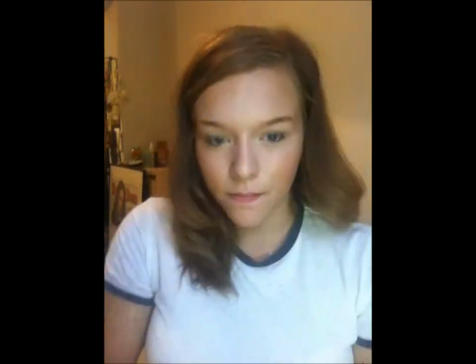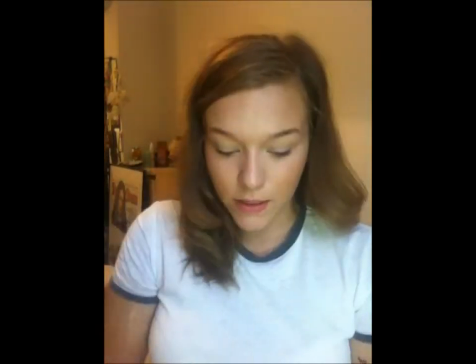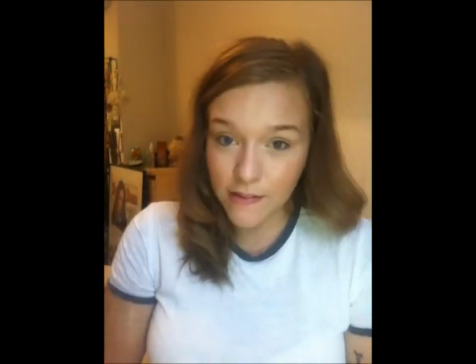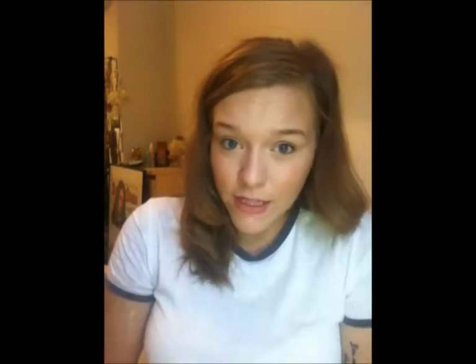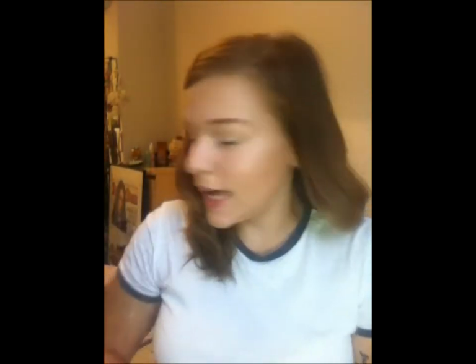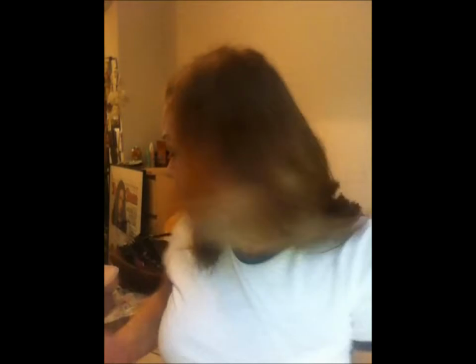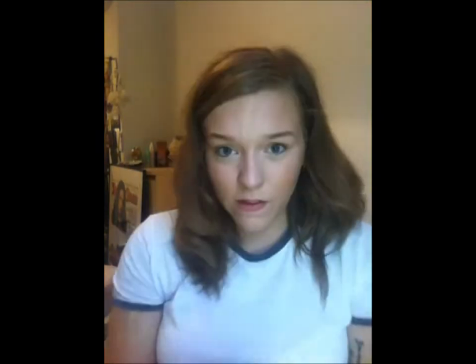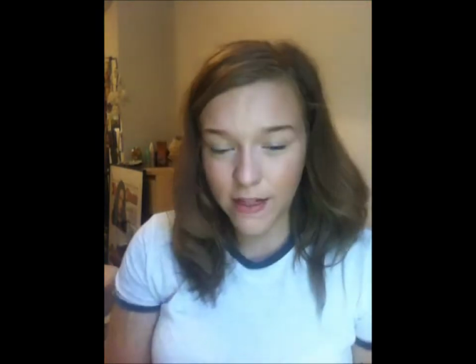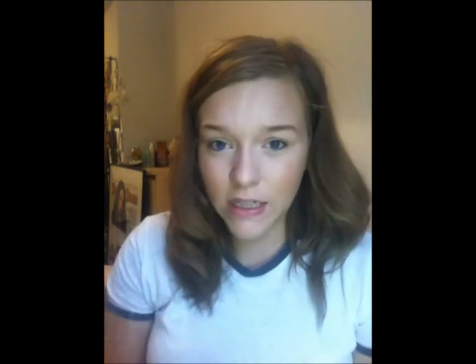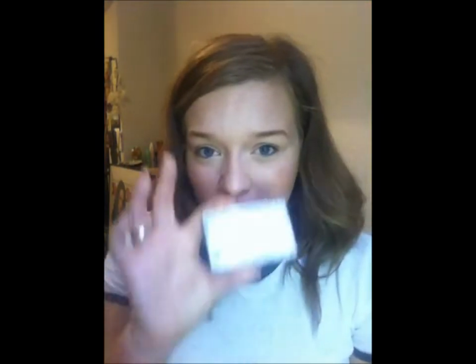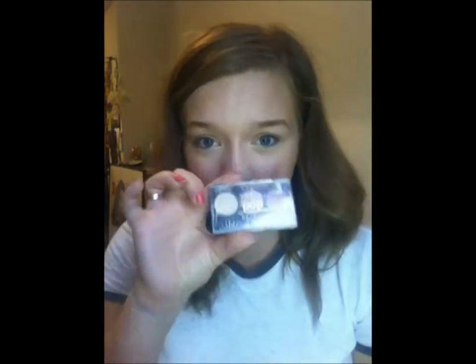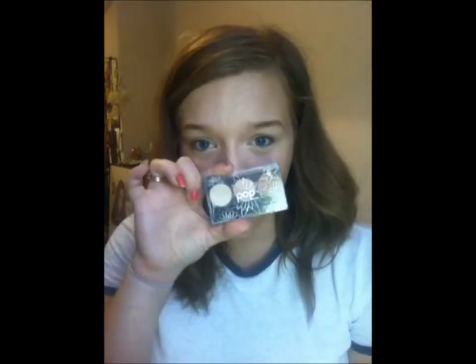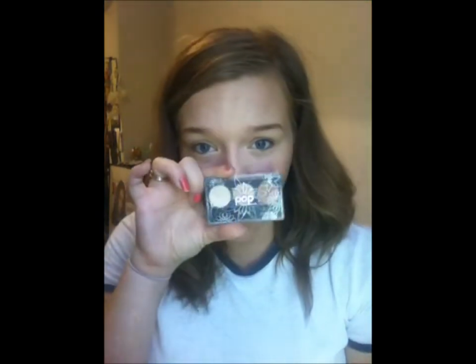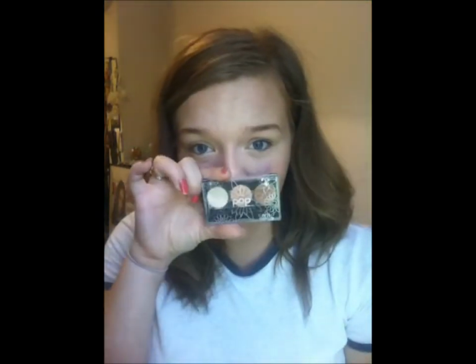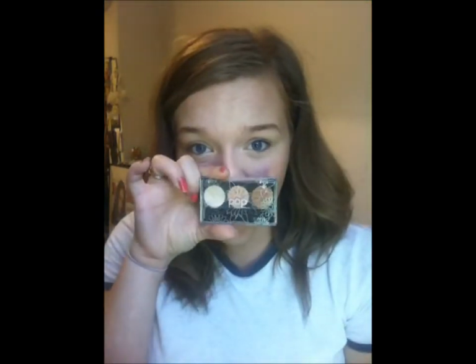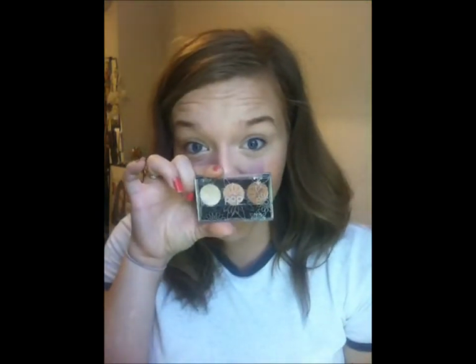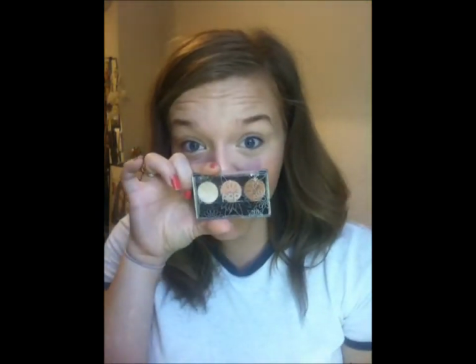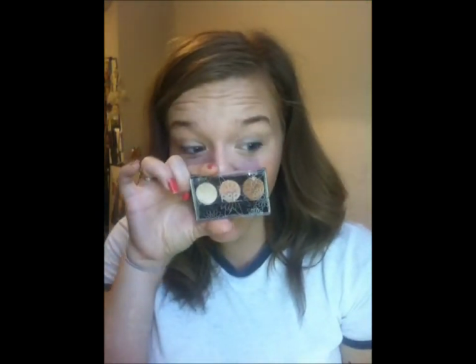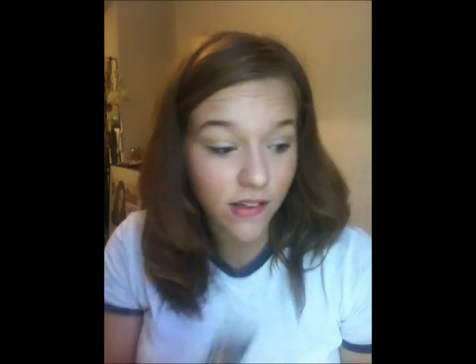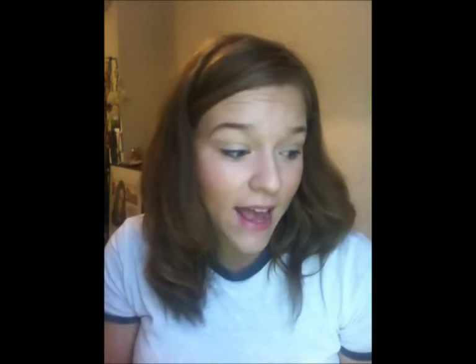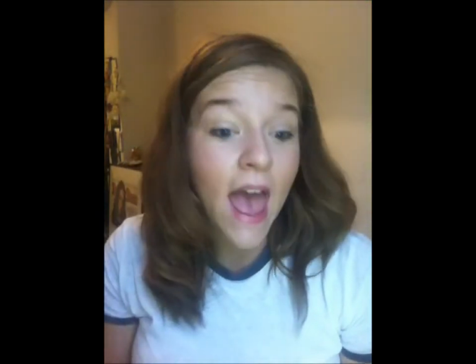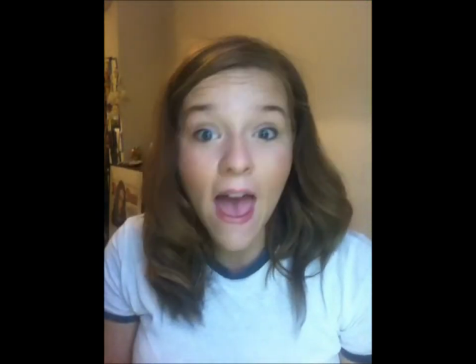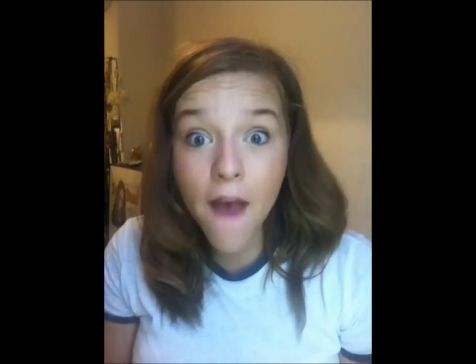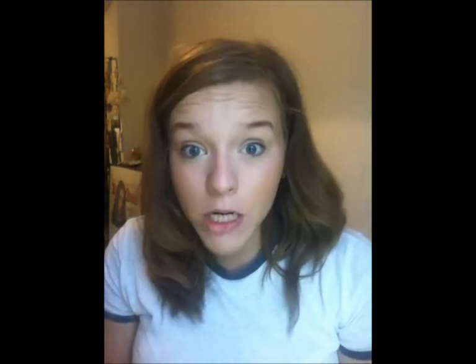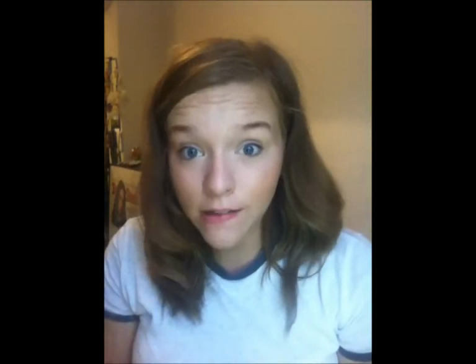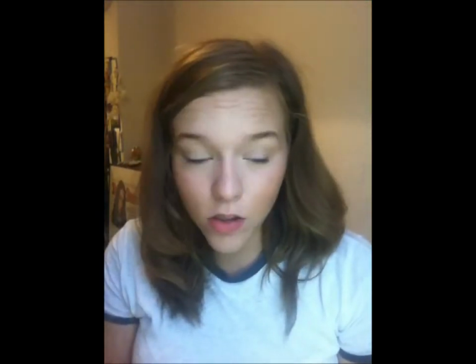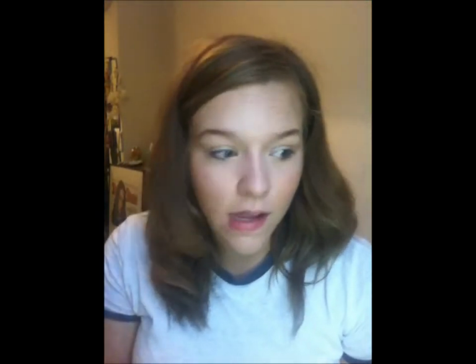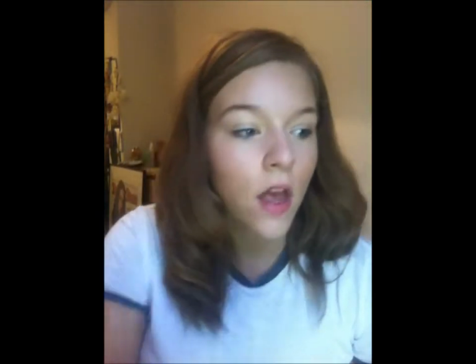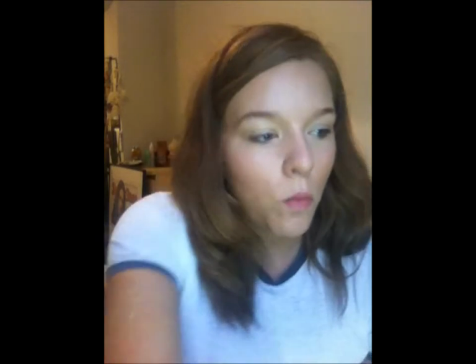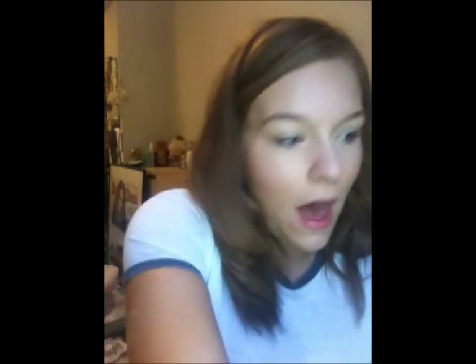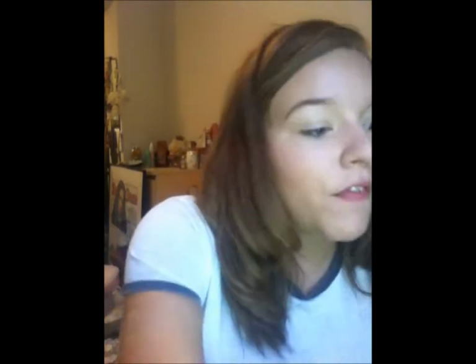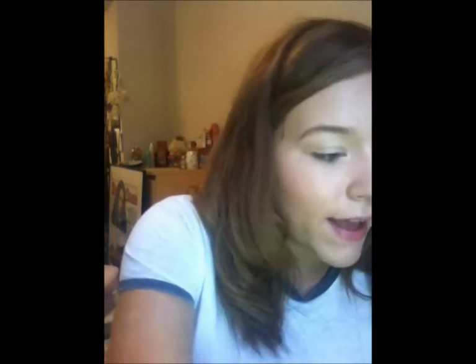Once I've done that, this little thing — I use it every single day without fail.